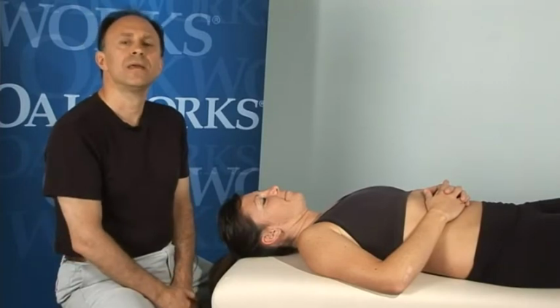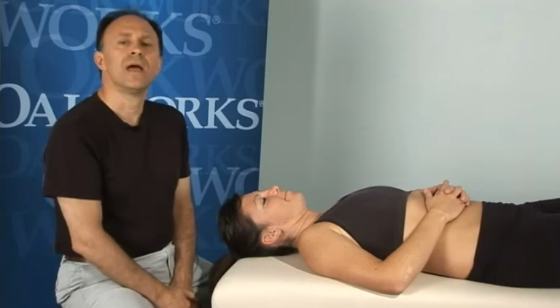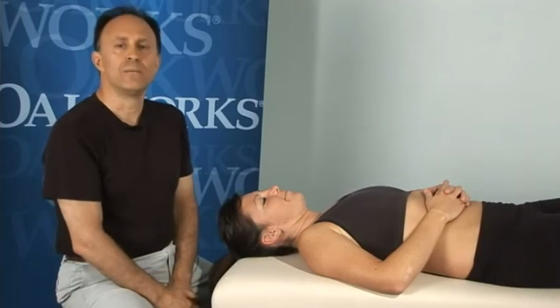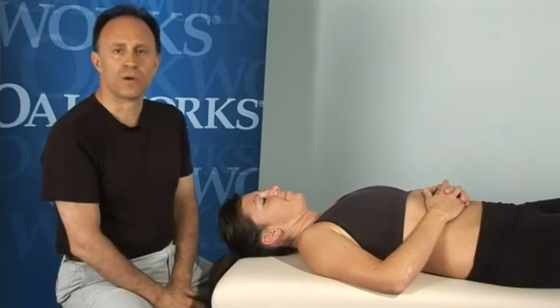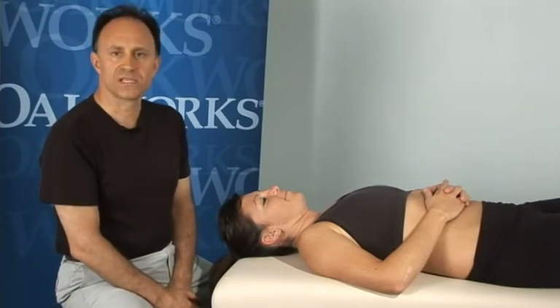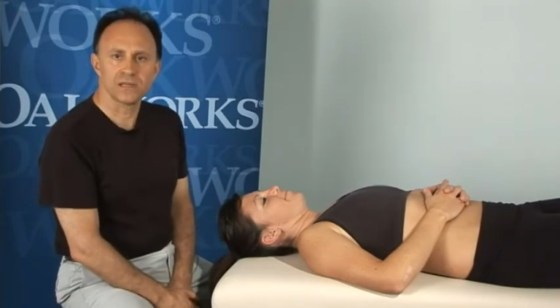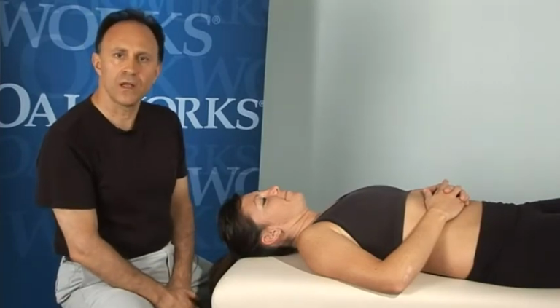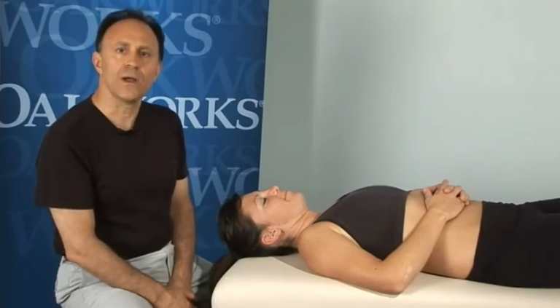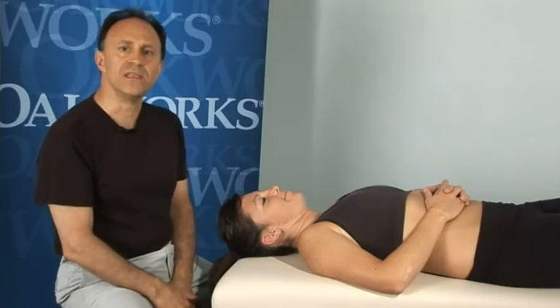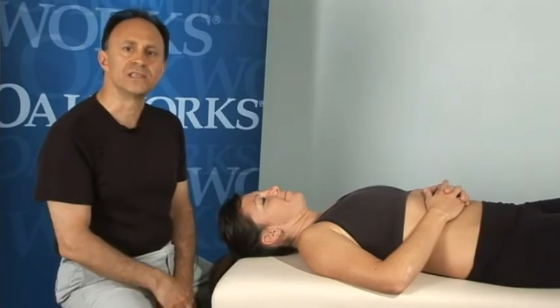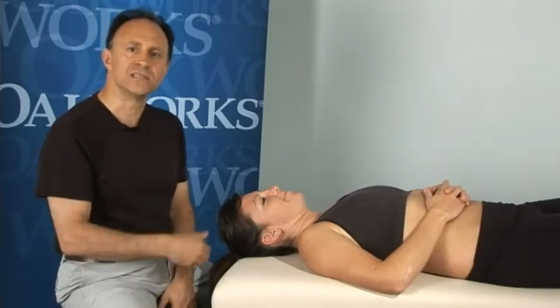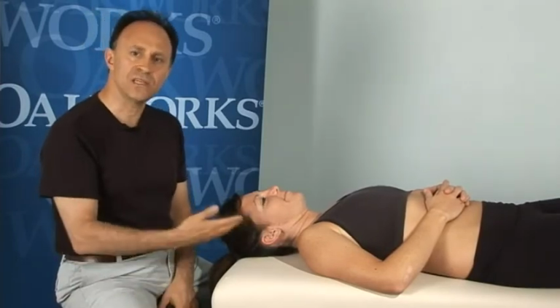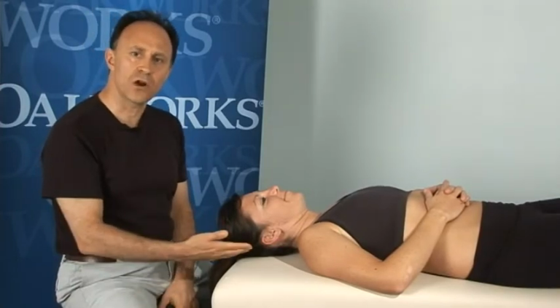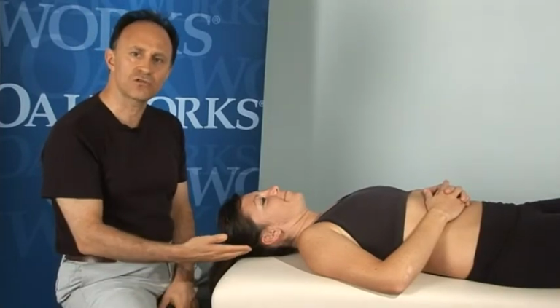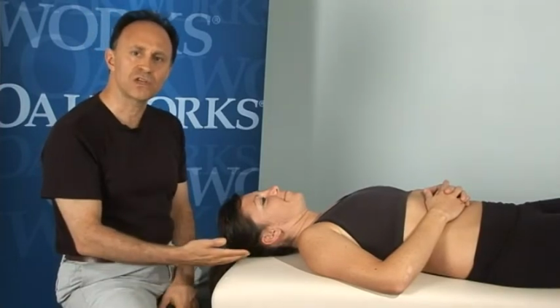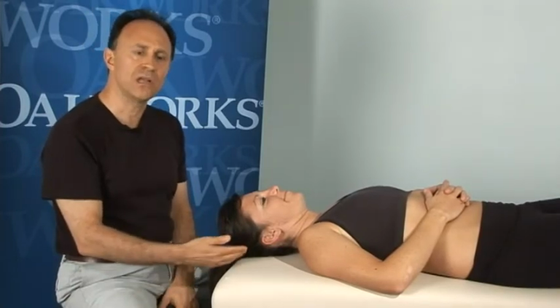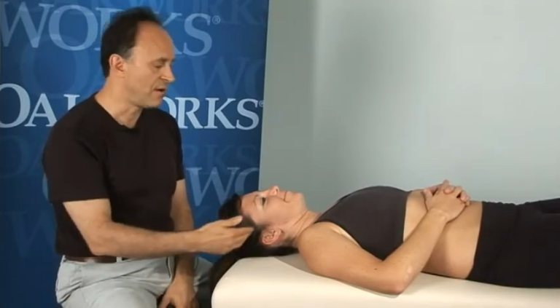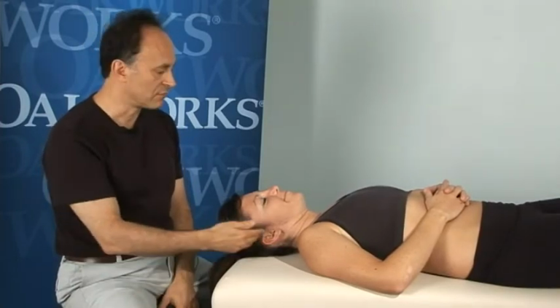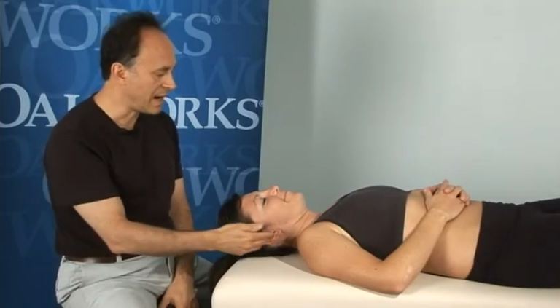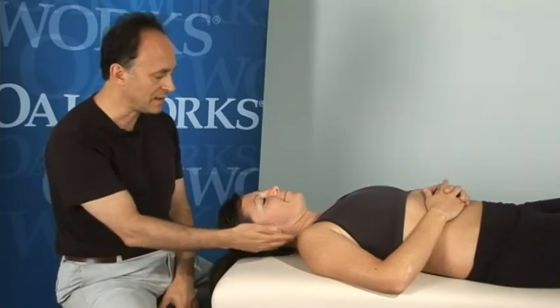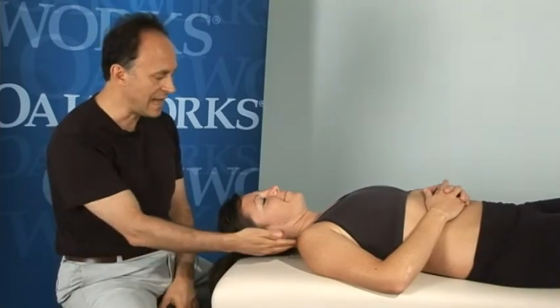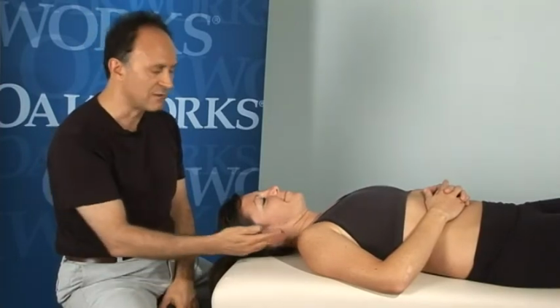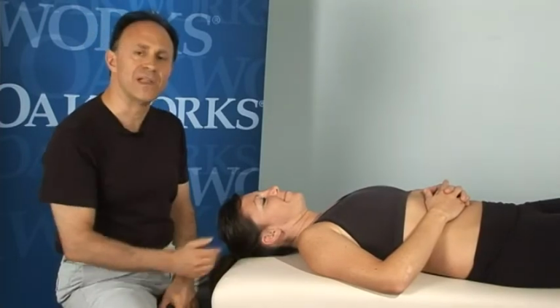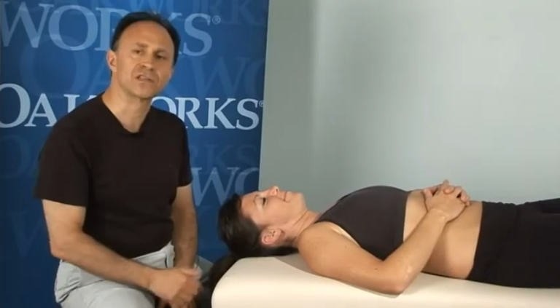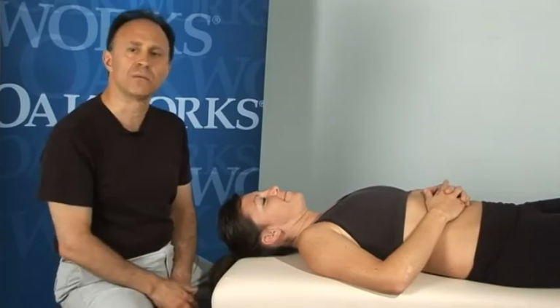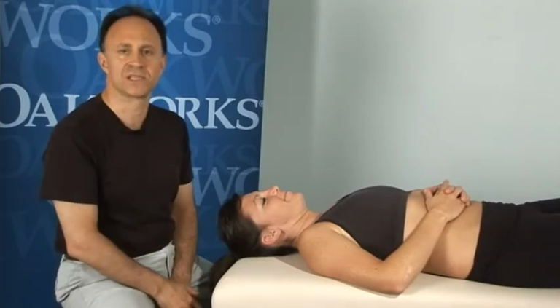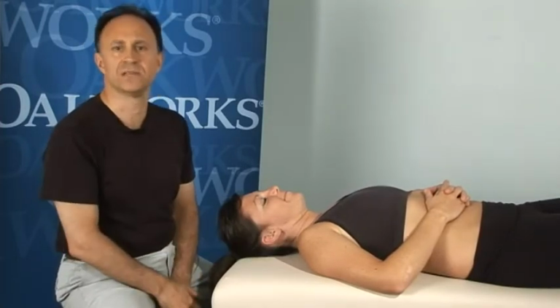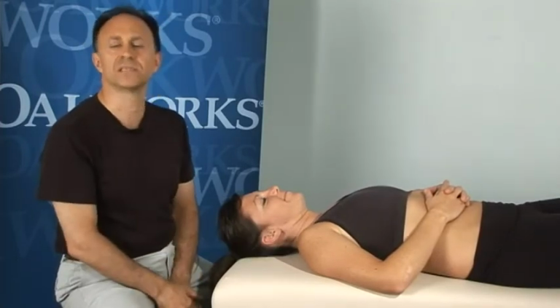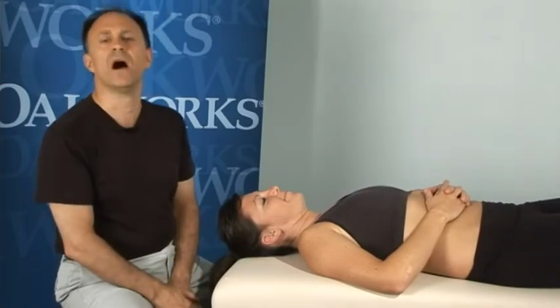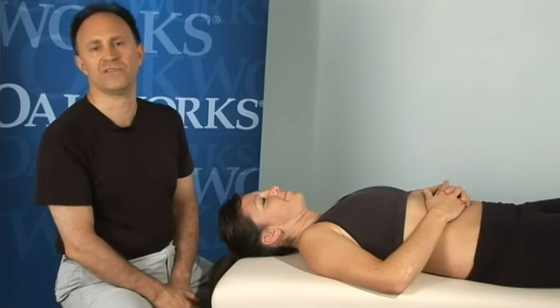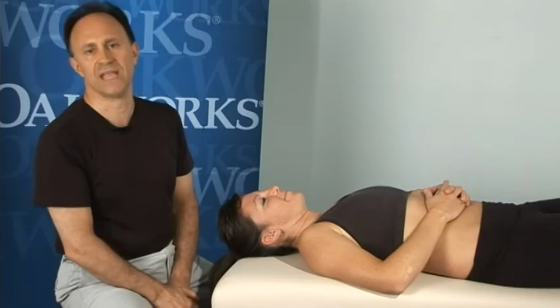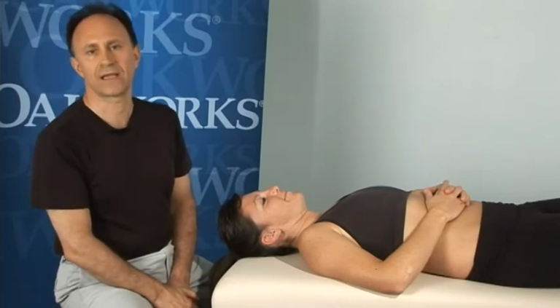I'm Joe Muscolino, and this is CR stretching of the right lateral flexor muscles of the neck.